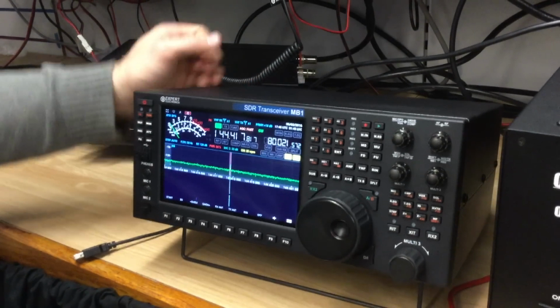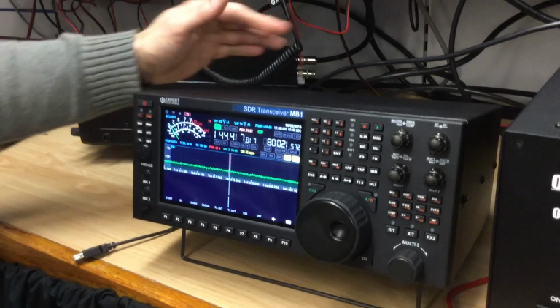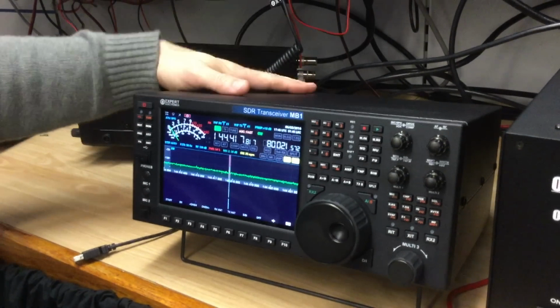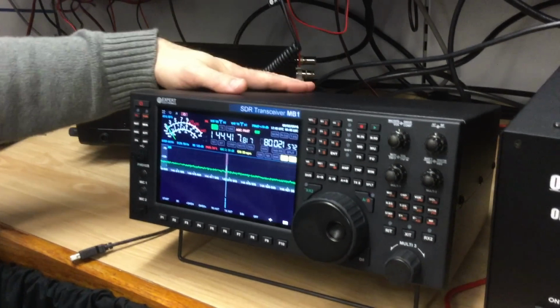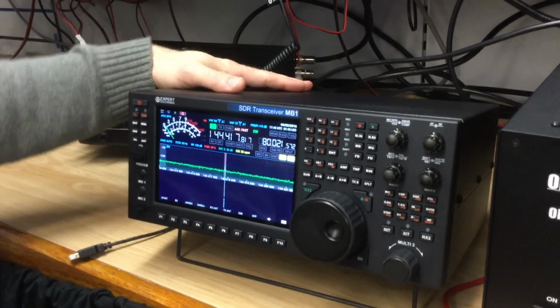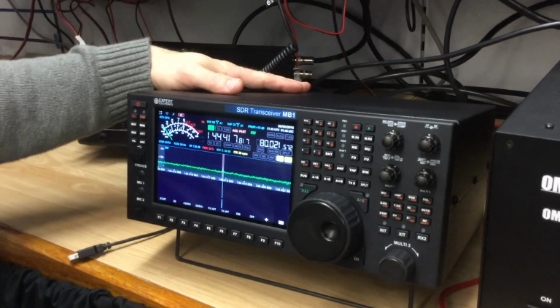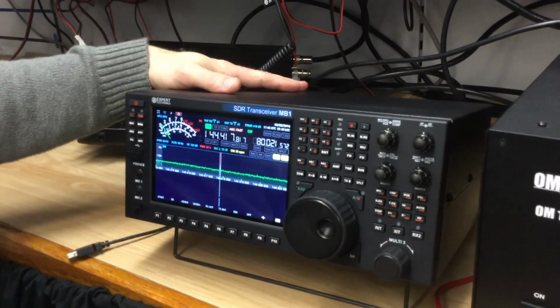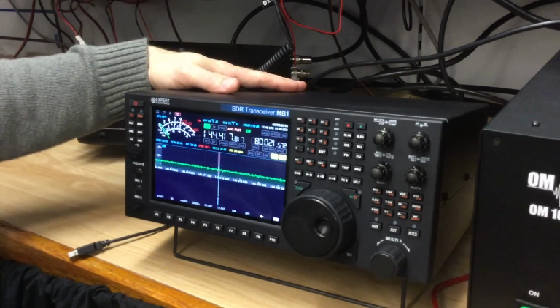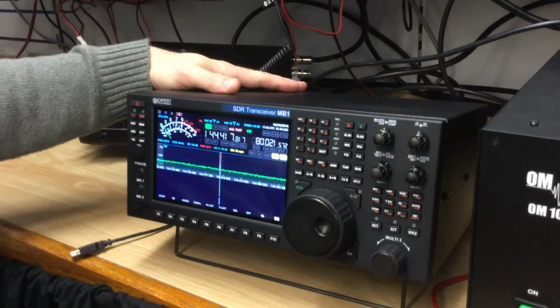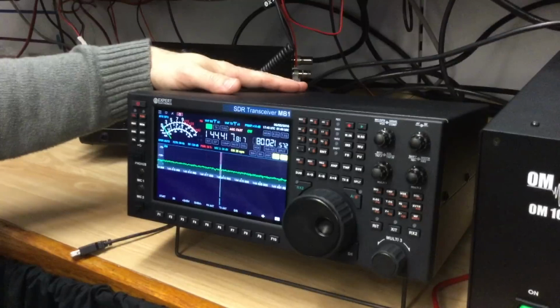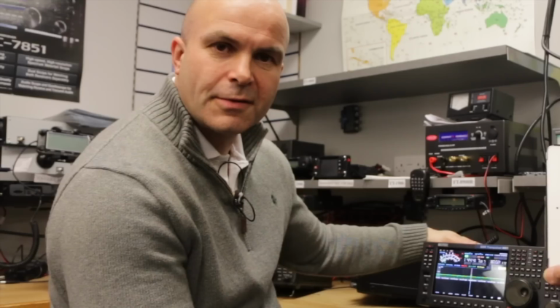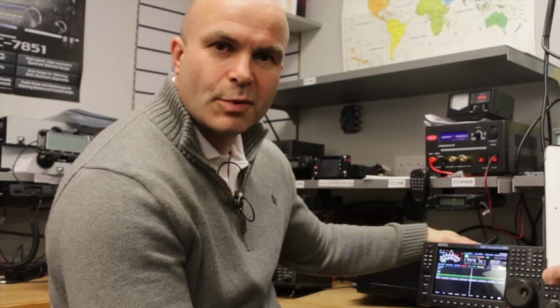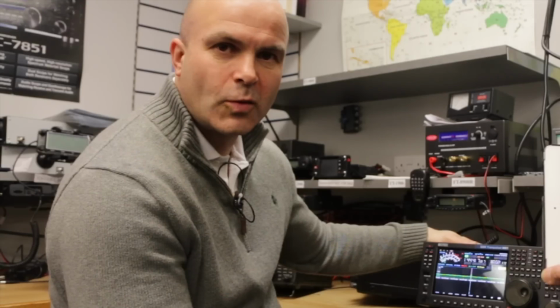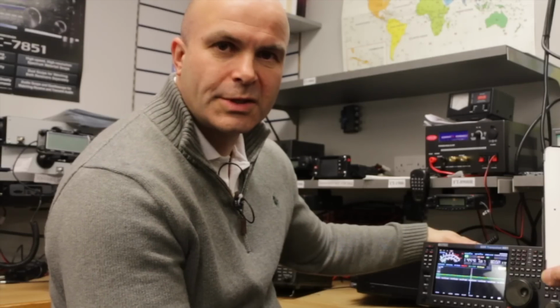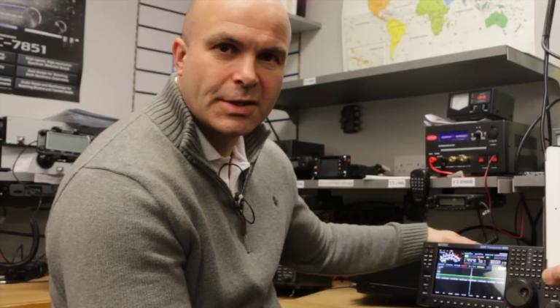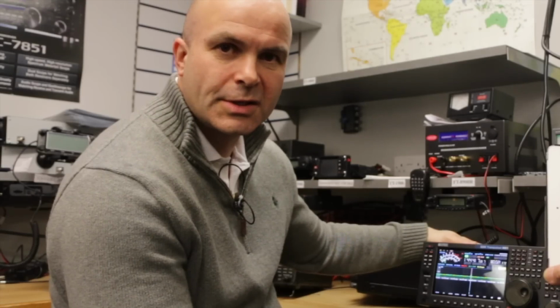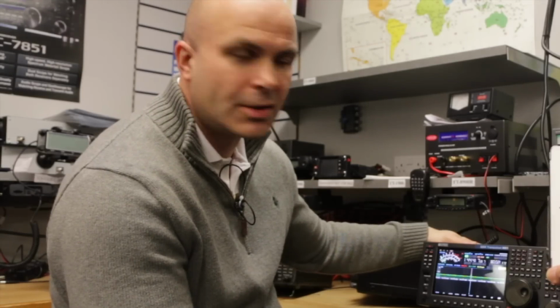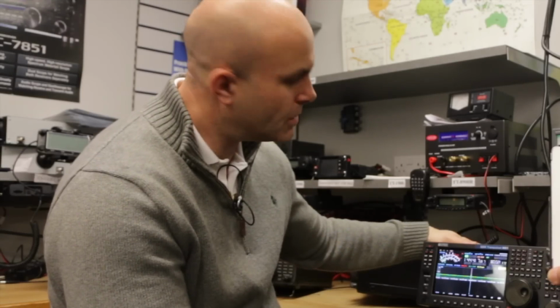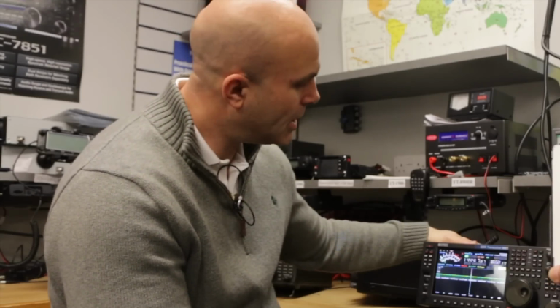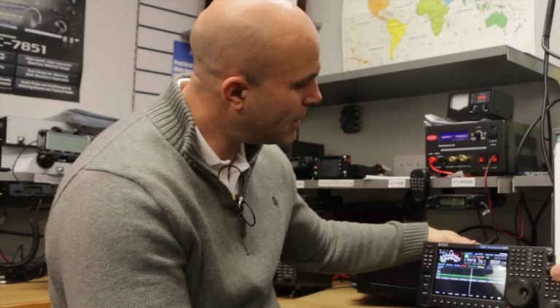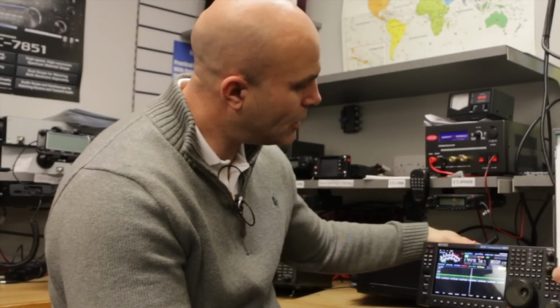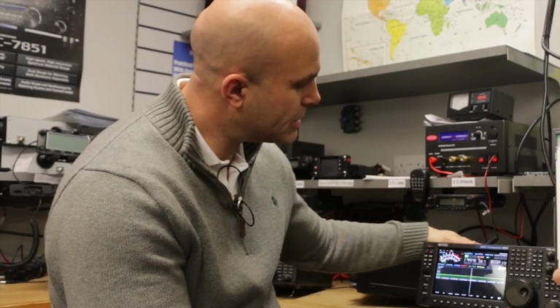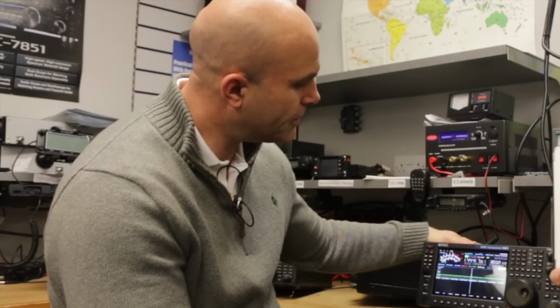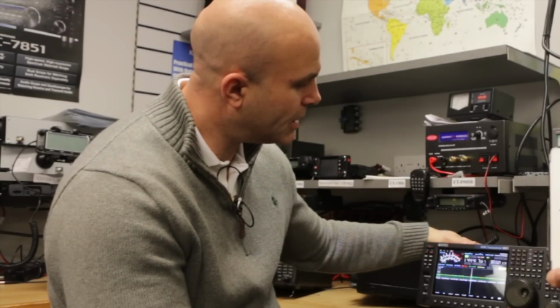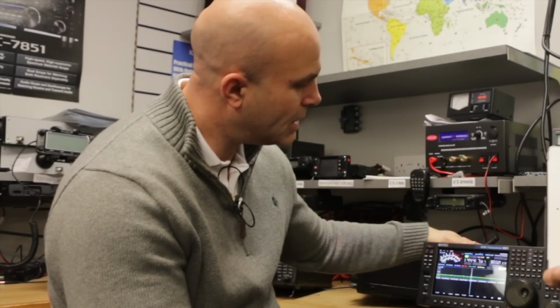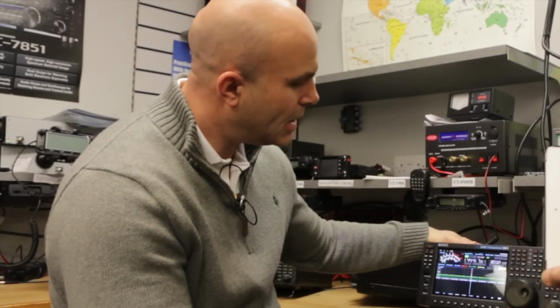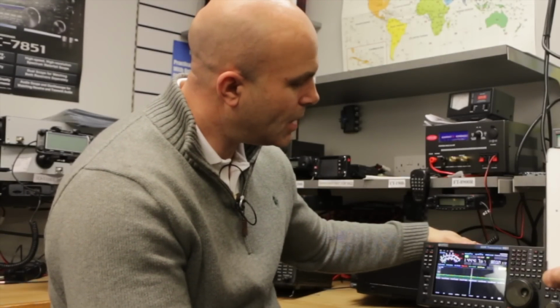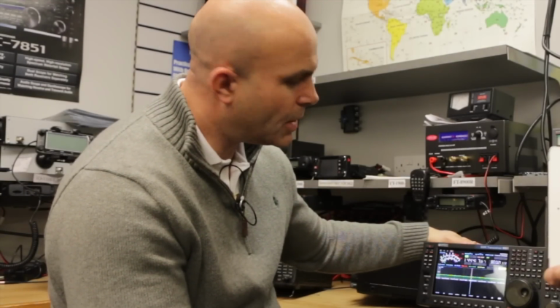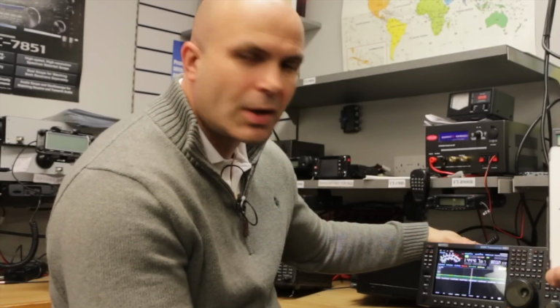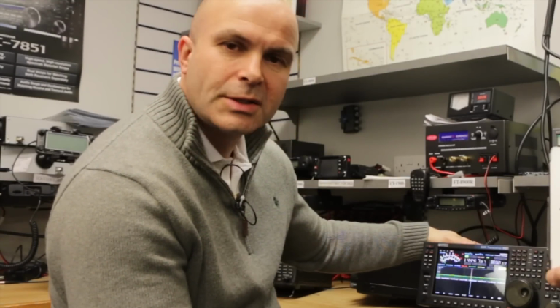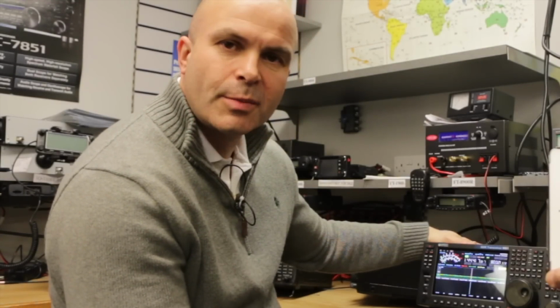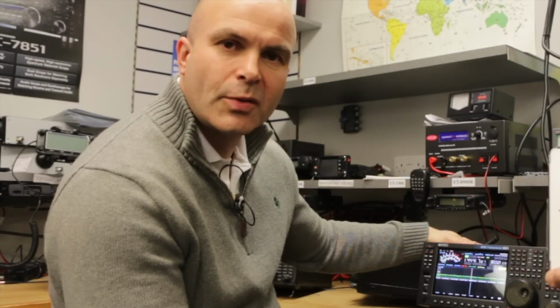Certainly as far as VHF performance is concerned, it looks as if the MB1 is going to be a winner.